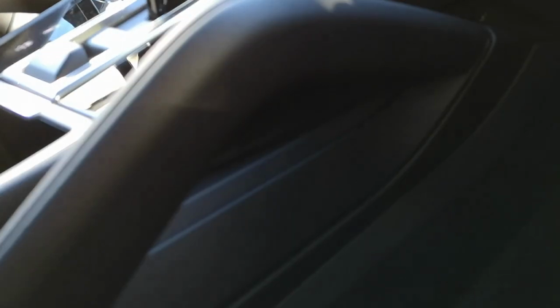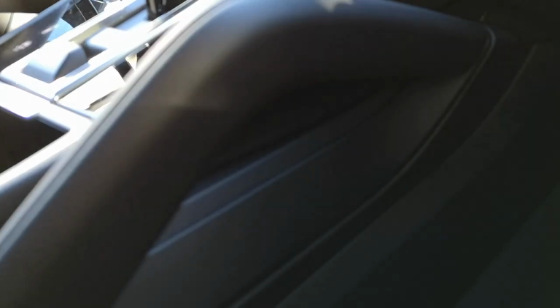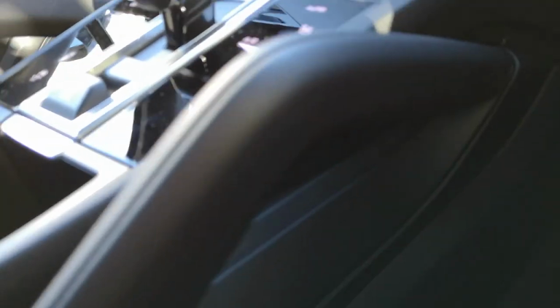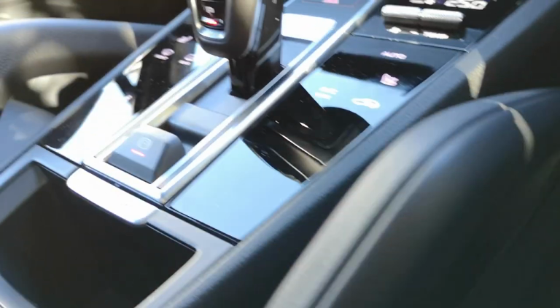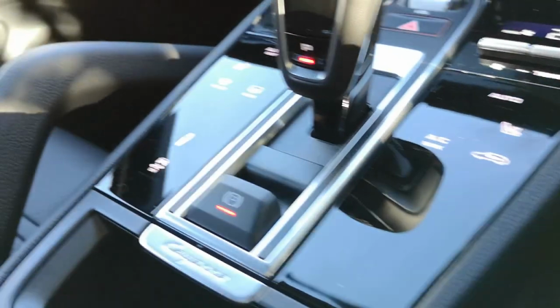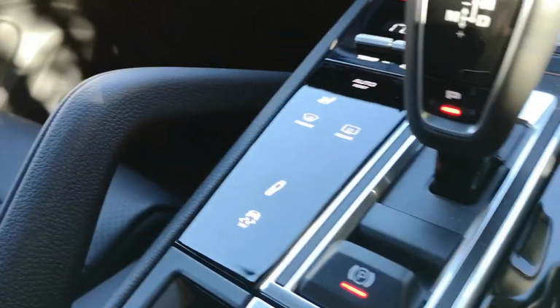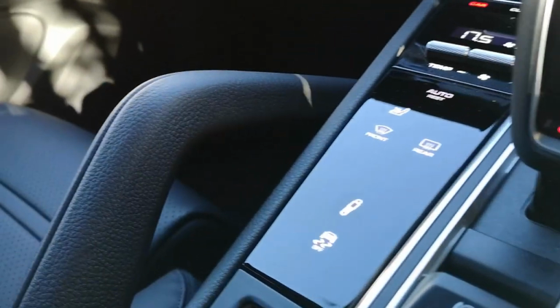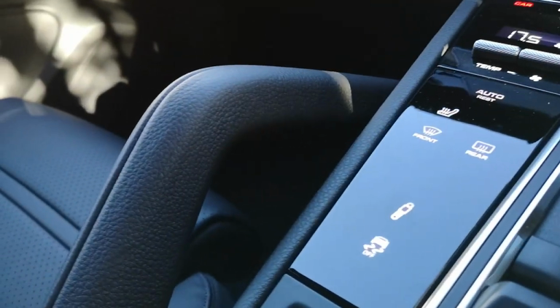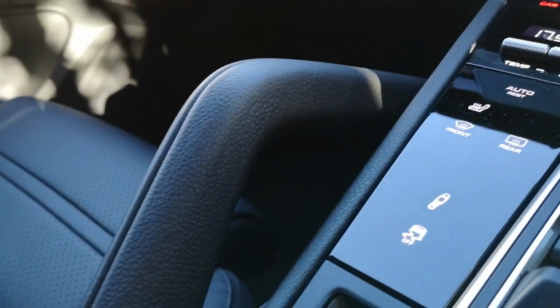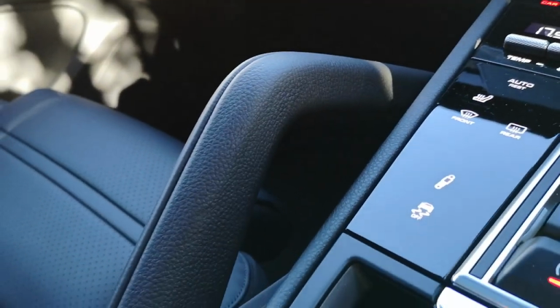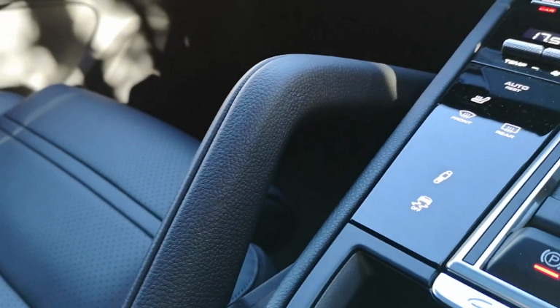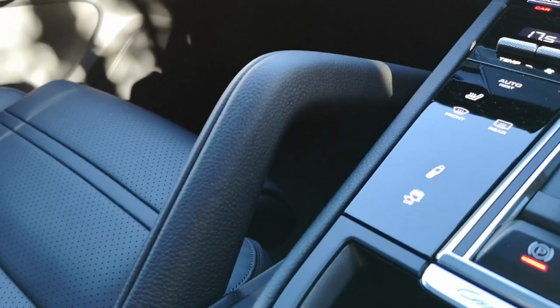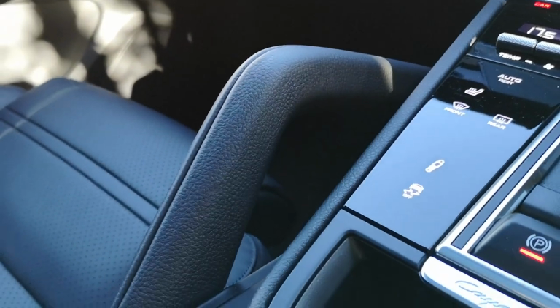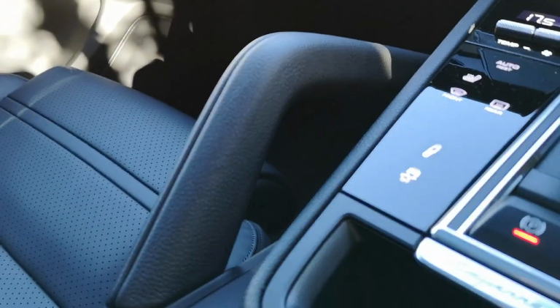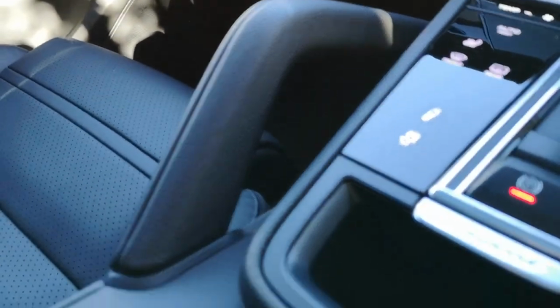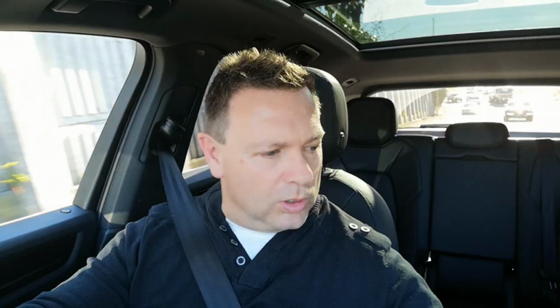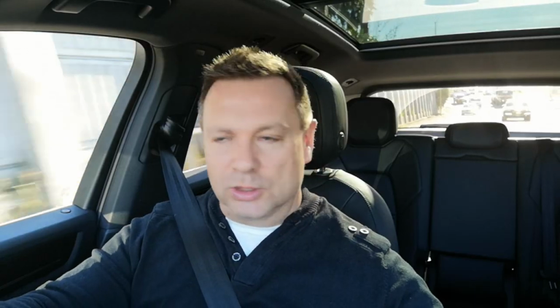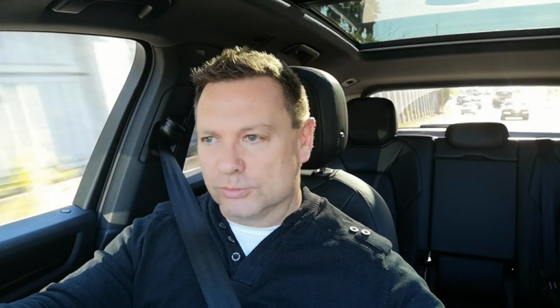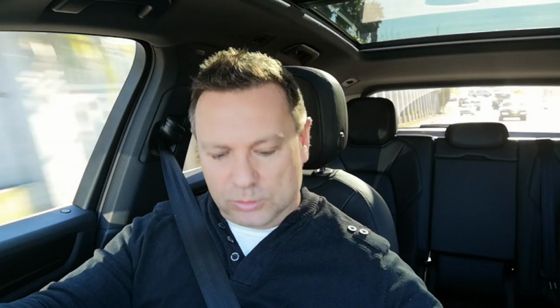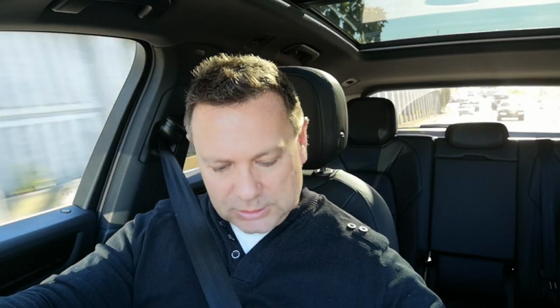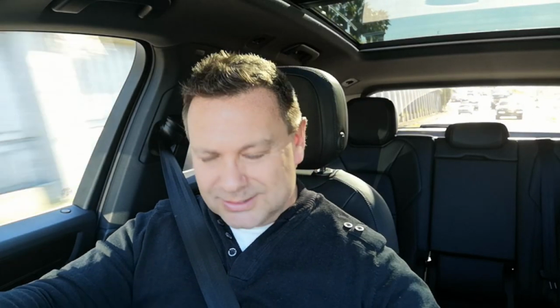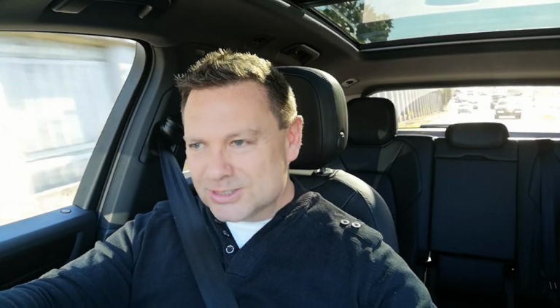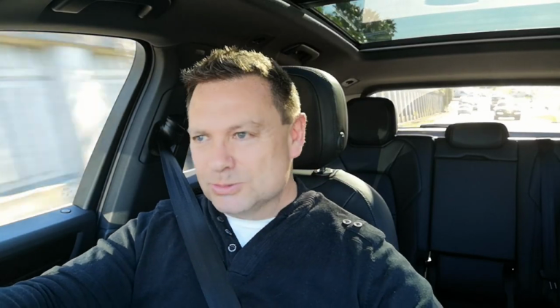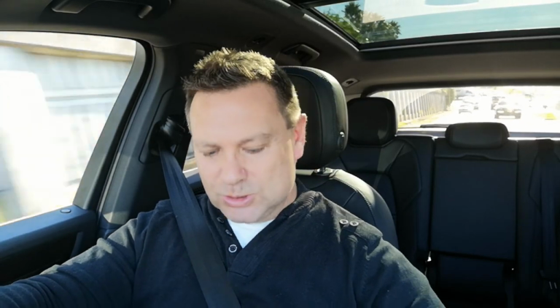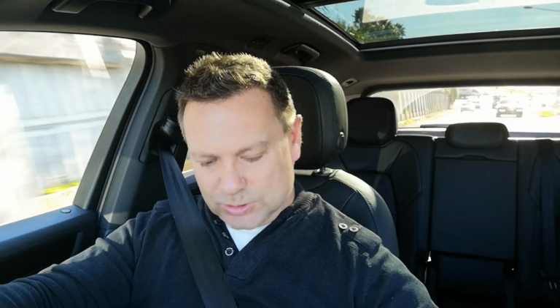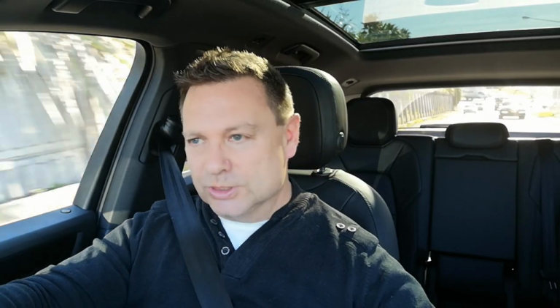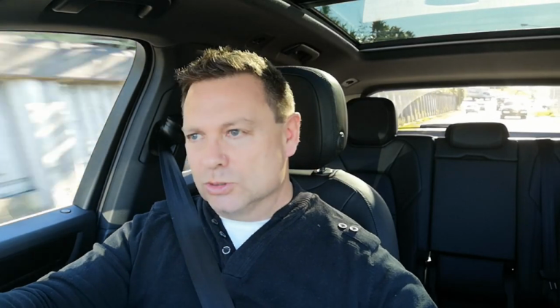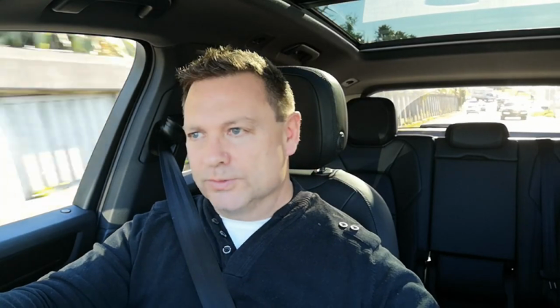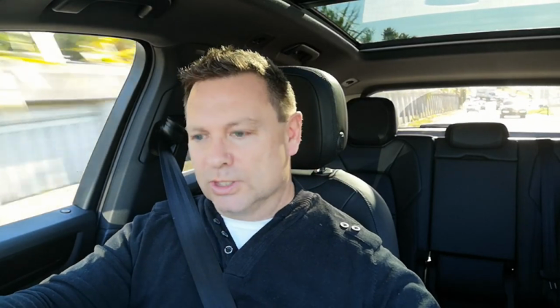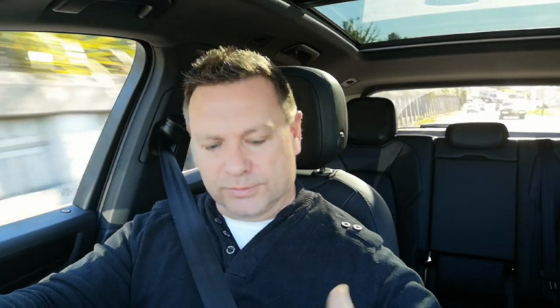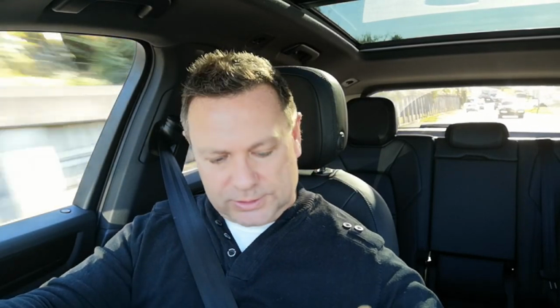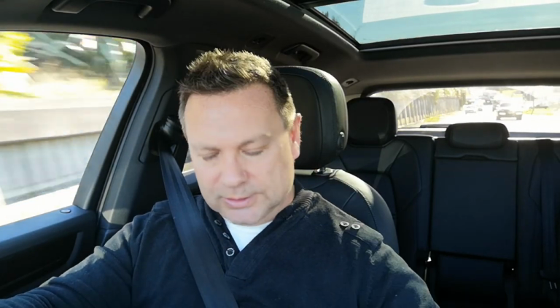It's also got these huge grab handles, which from a passenger point of view I understand — you want to hold on as you're going through corners. Not so sure about the driver's side of things though.